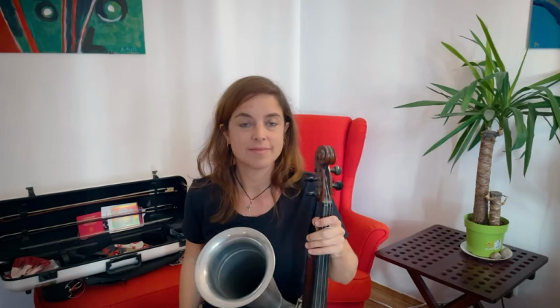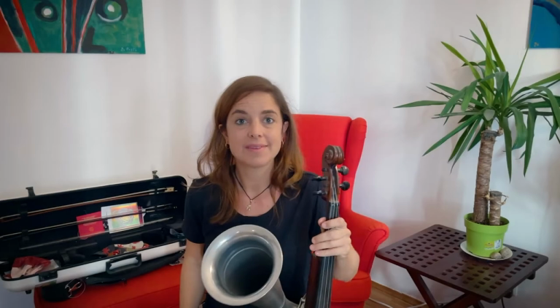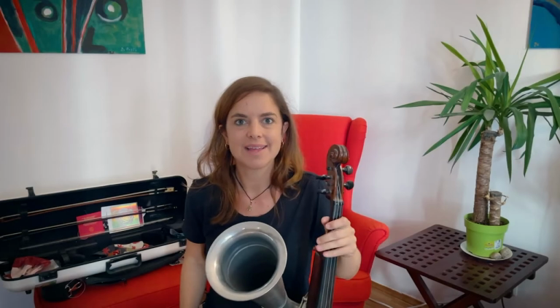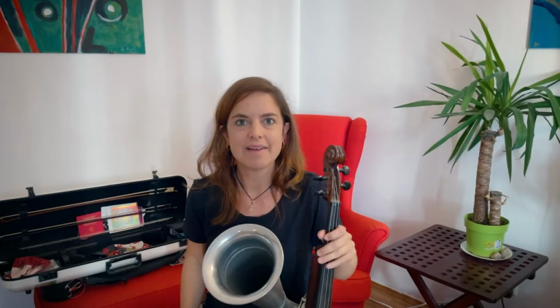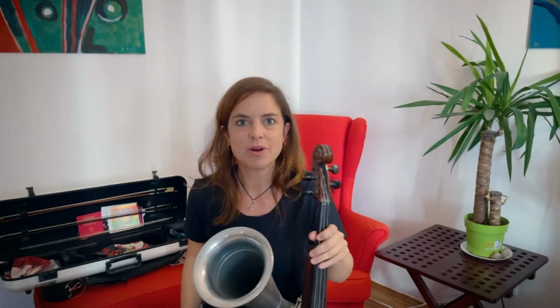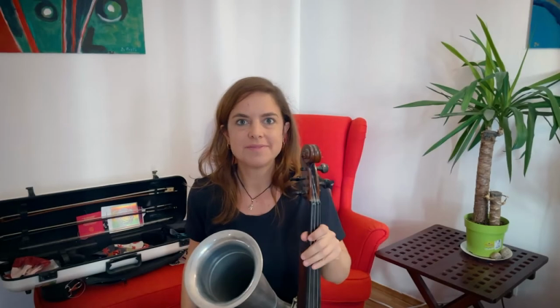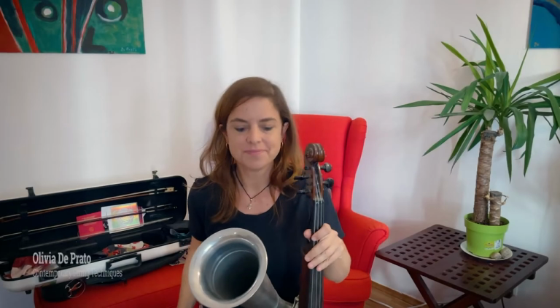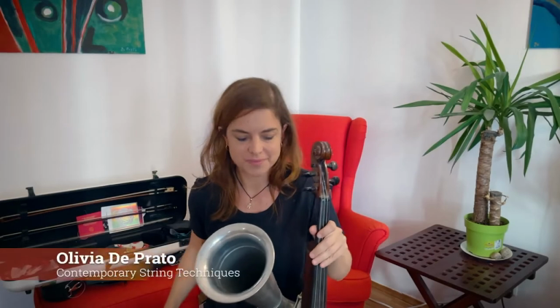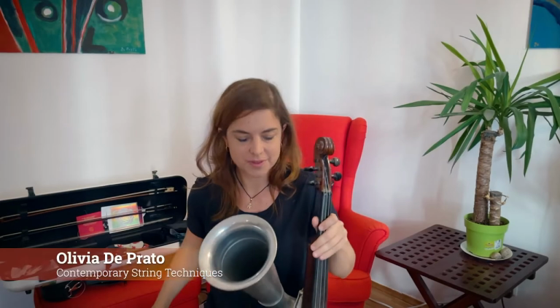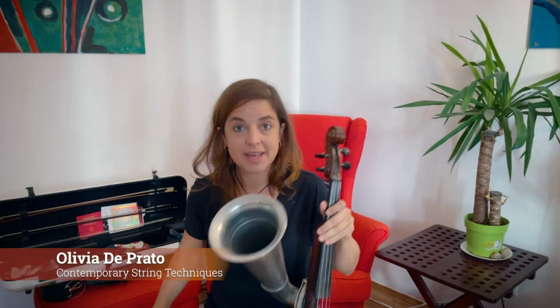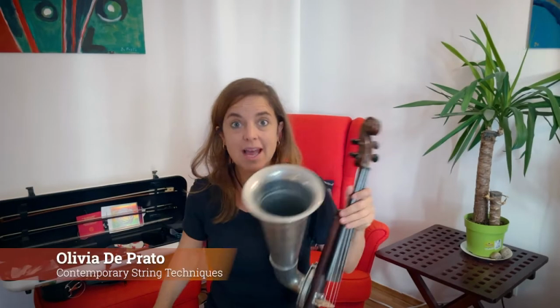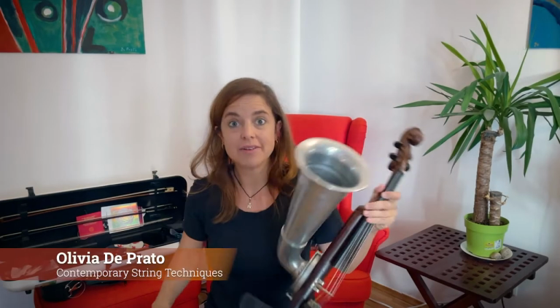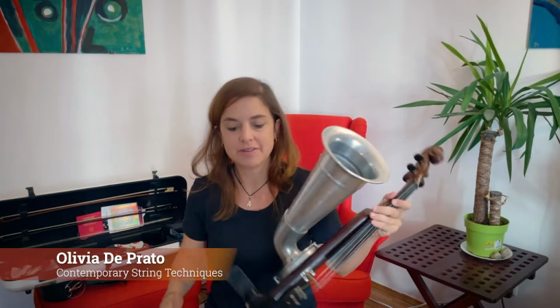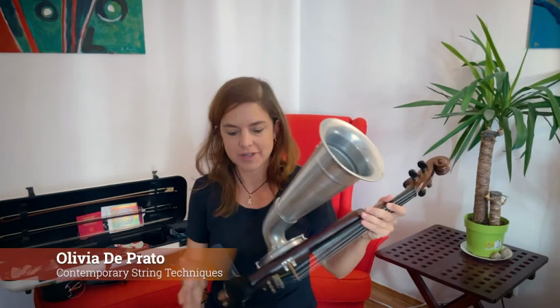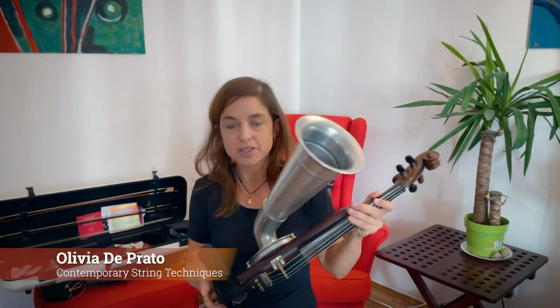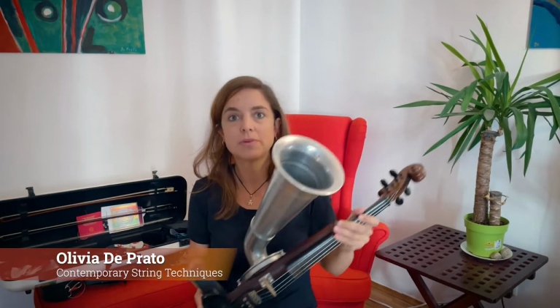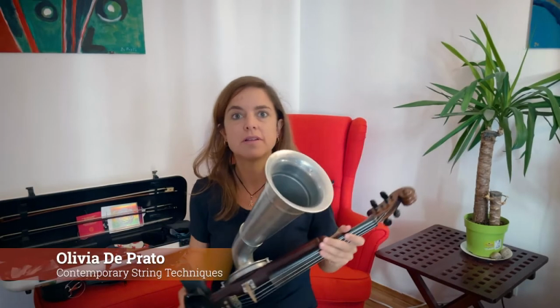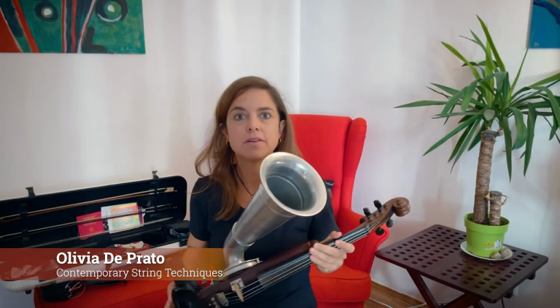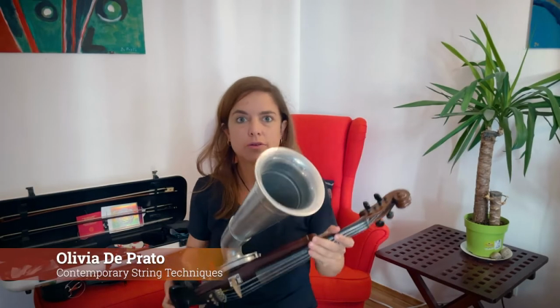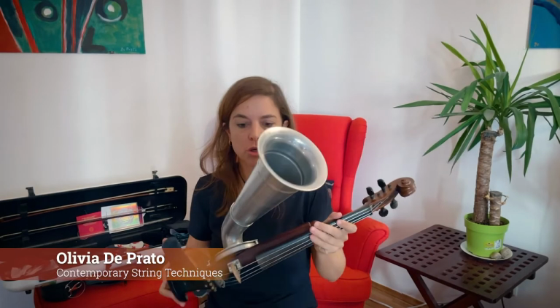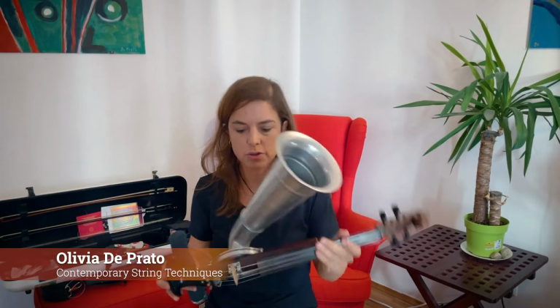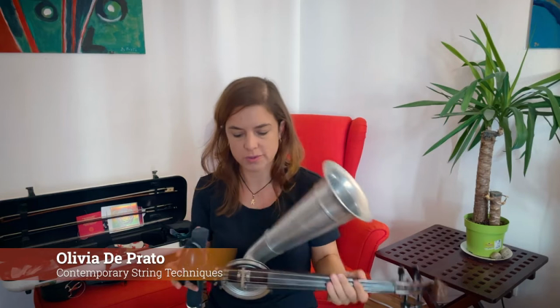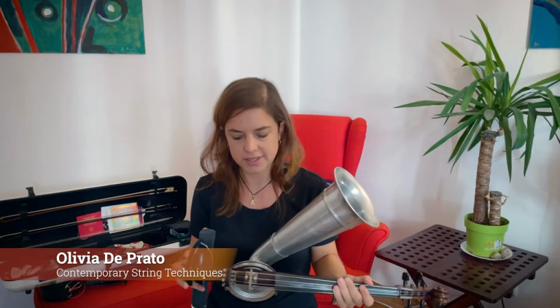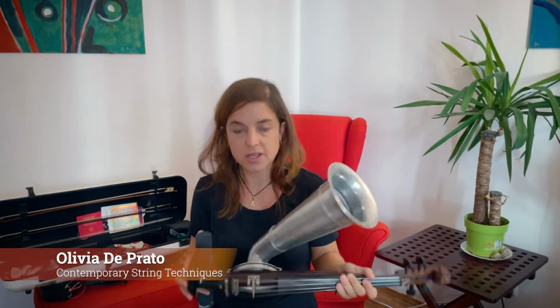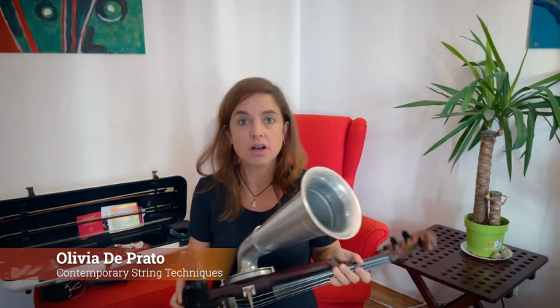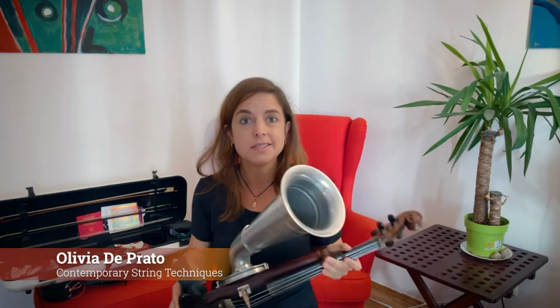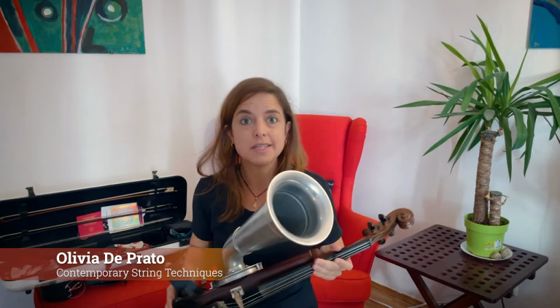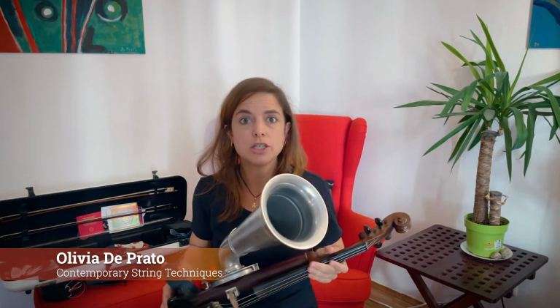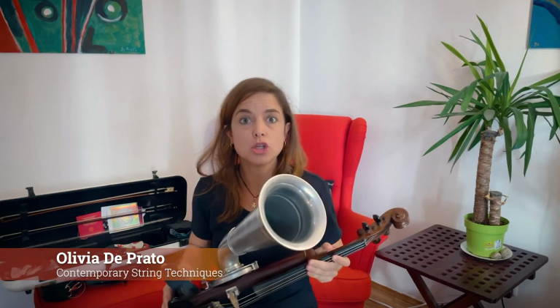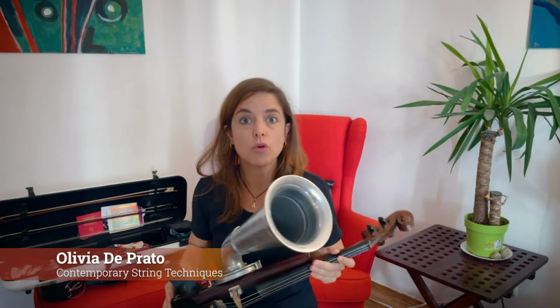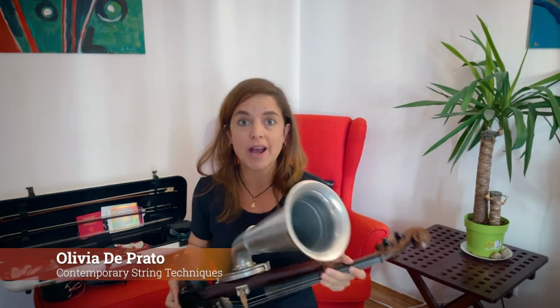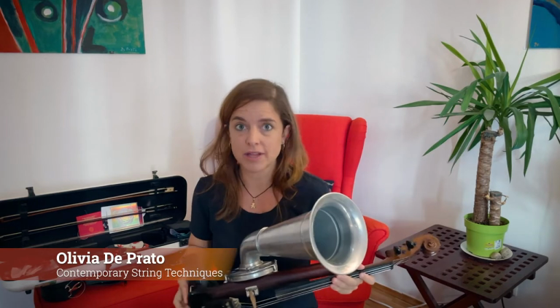Hi everyone! Today I have a different instrument to show you. This is called the Strohviolin.